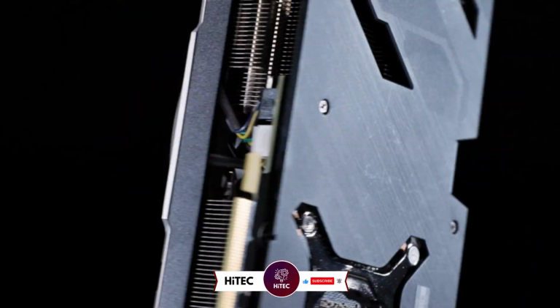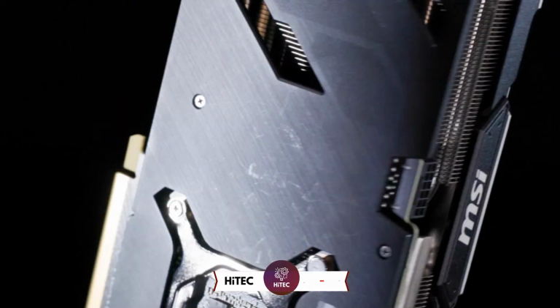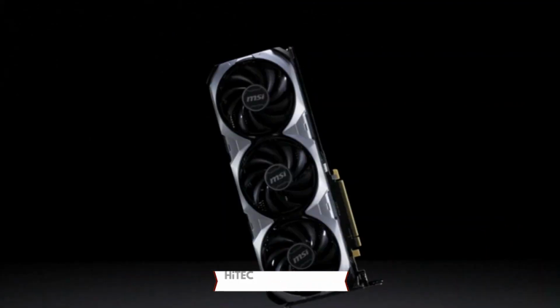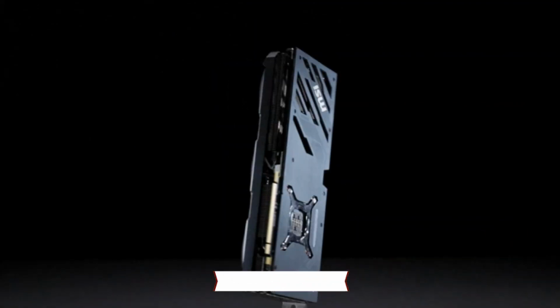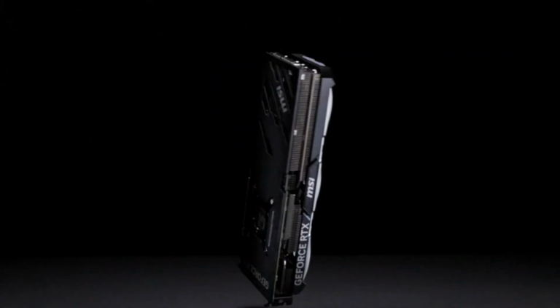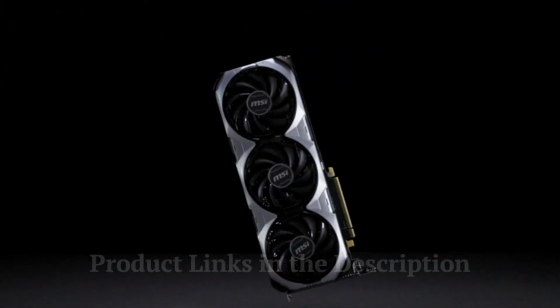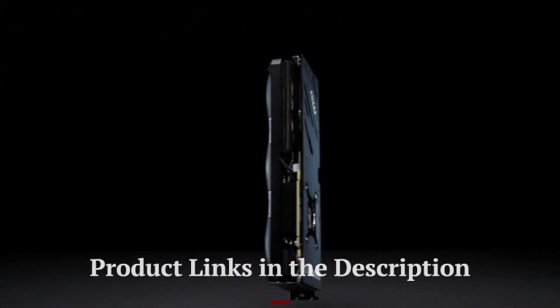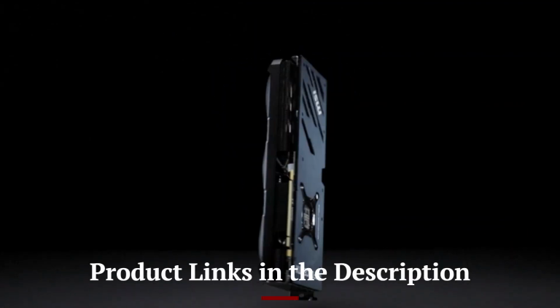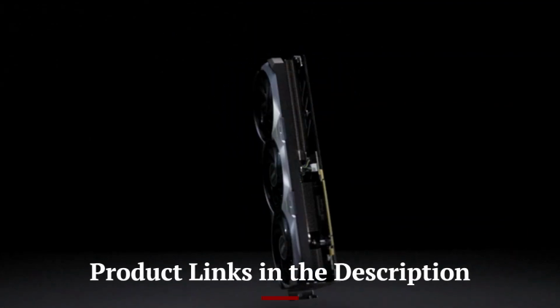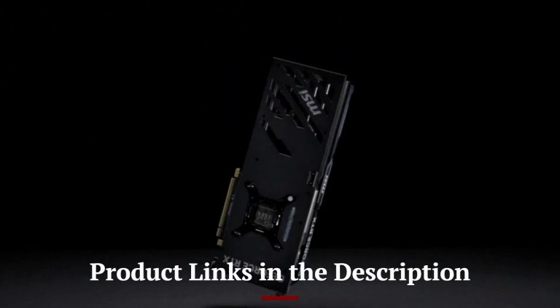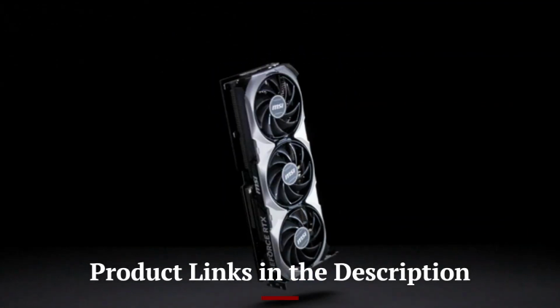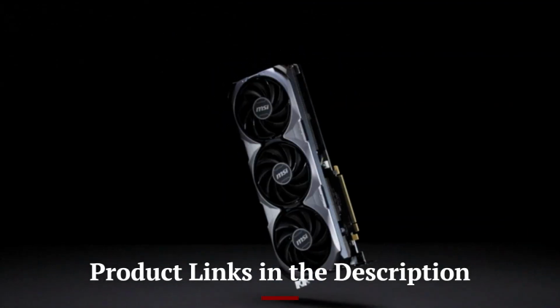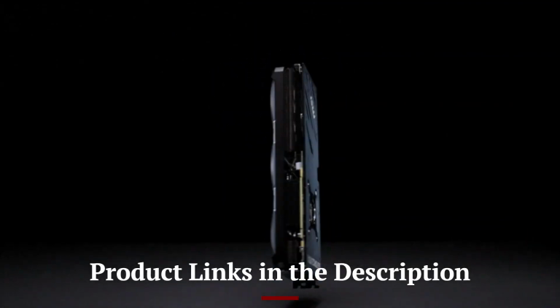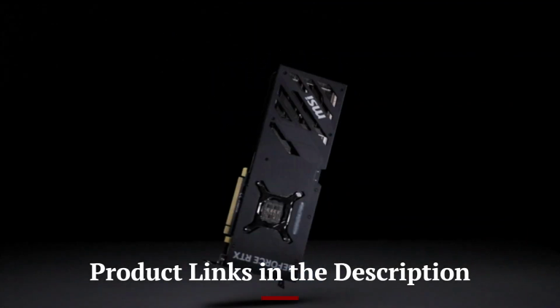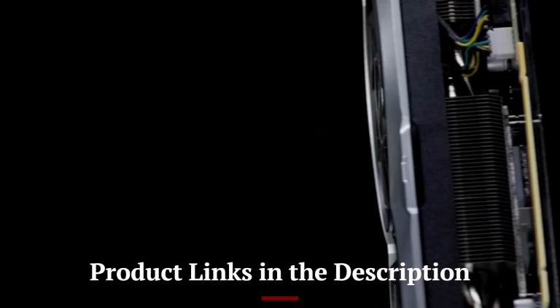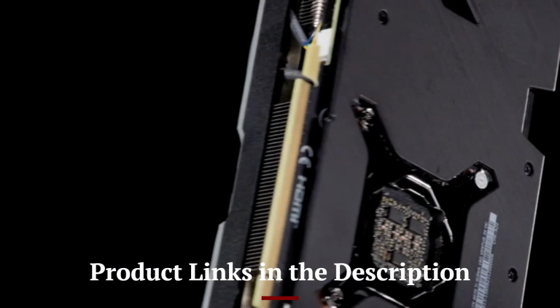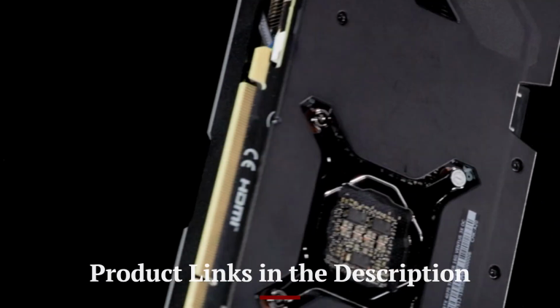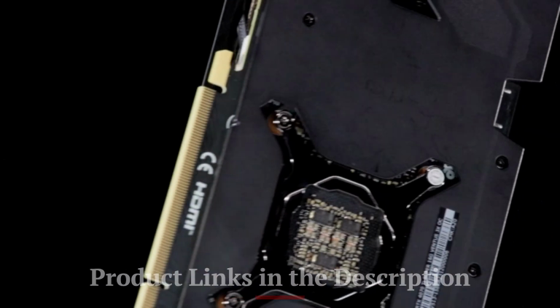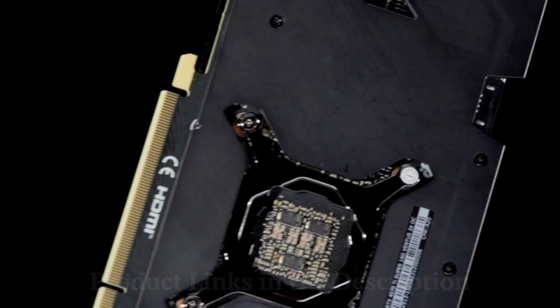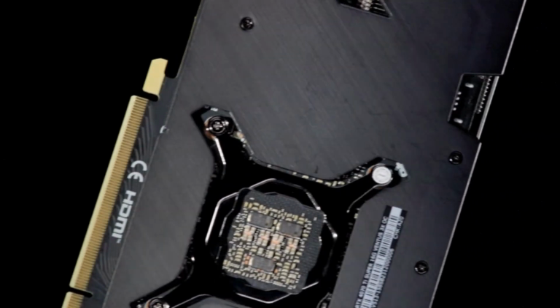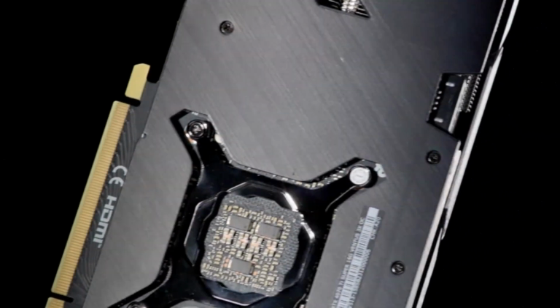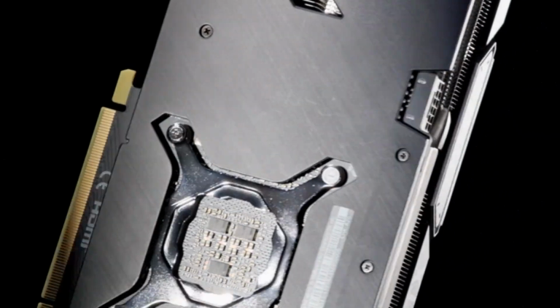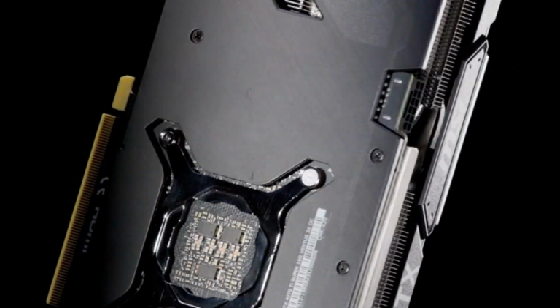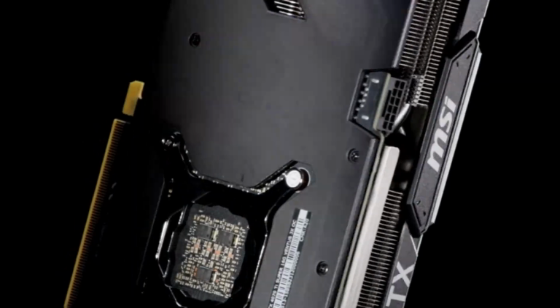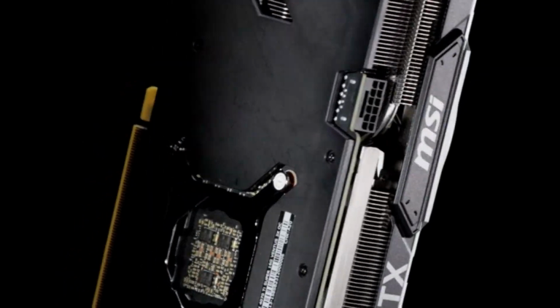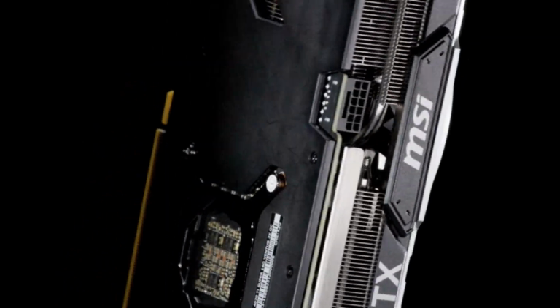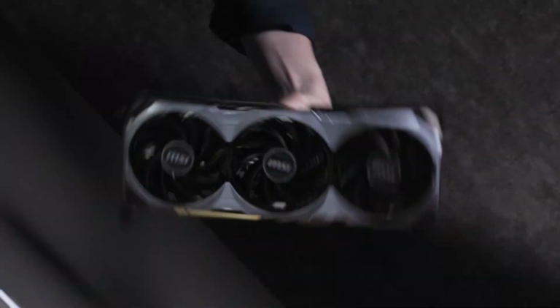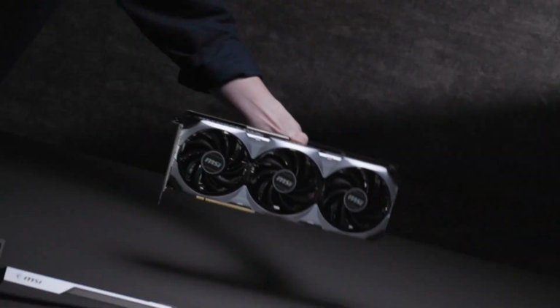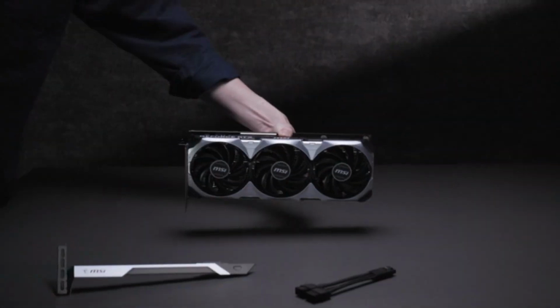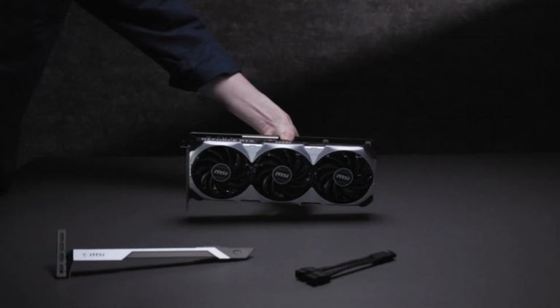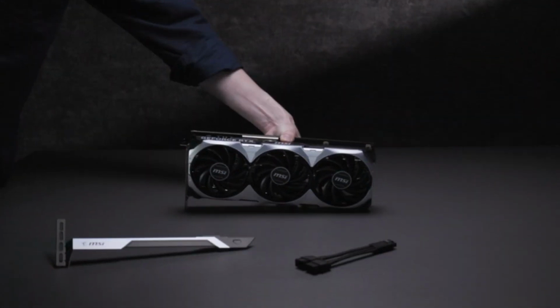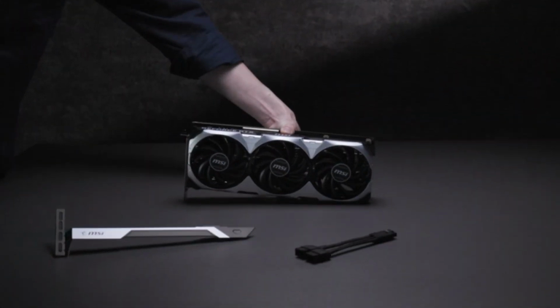Don't forget to check out the product links in the description below each video for easy access to purchase your favorite tech products.